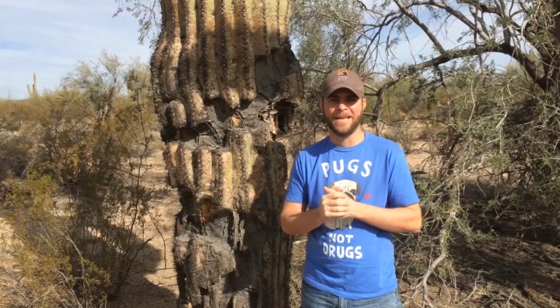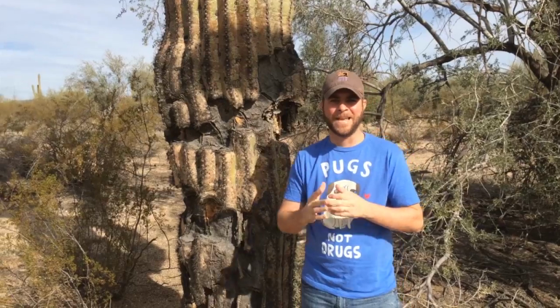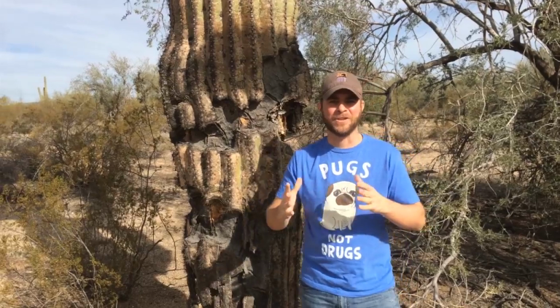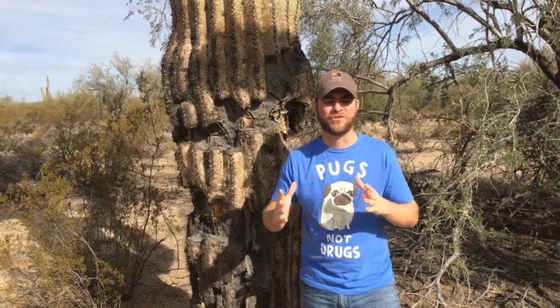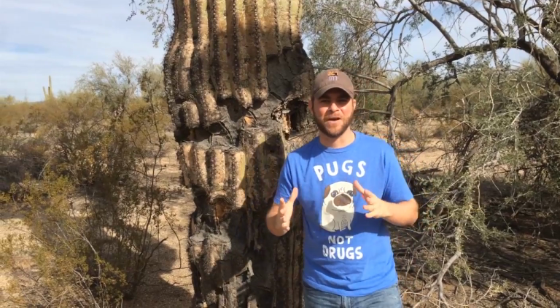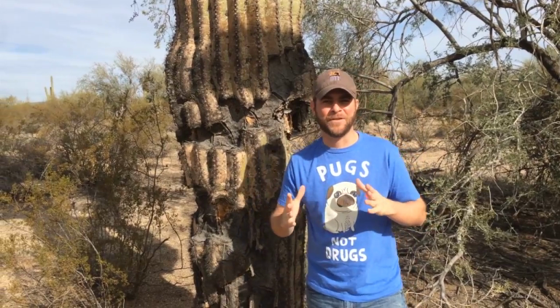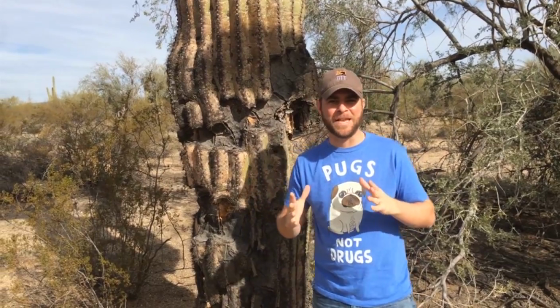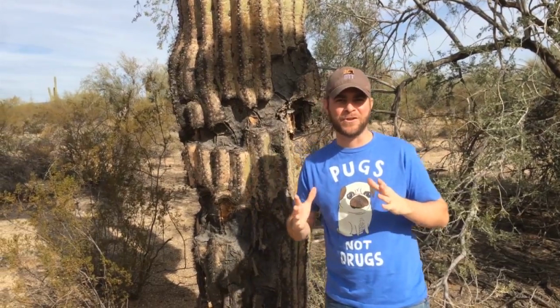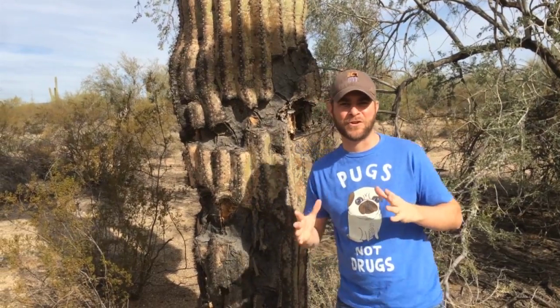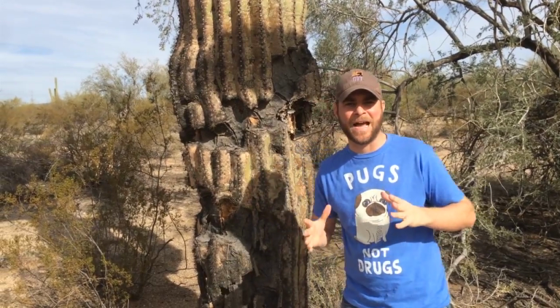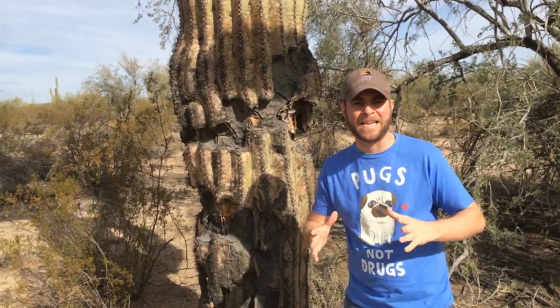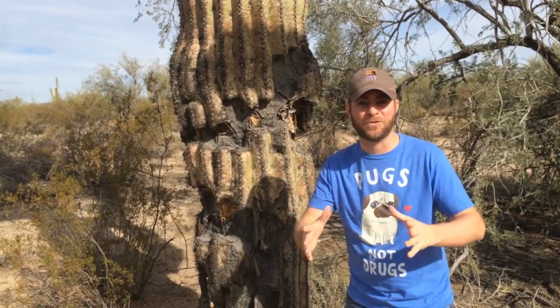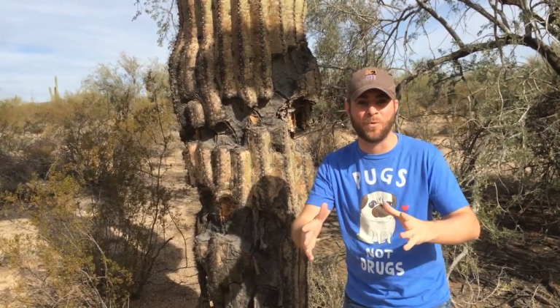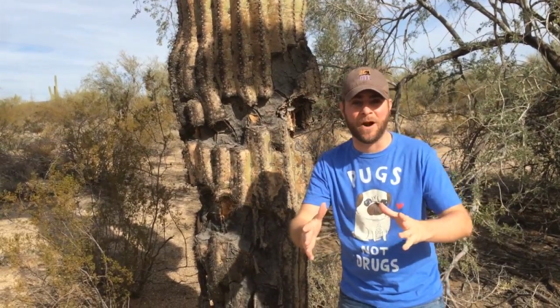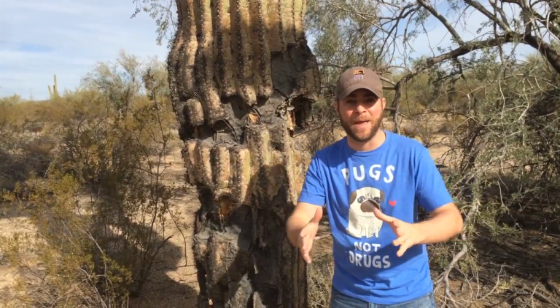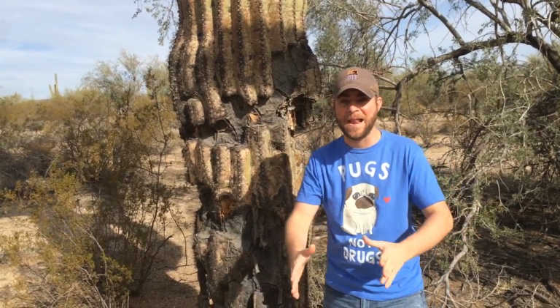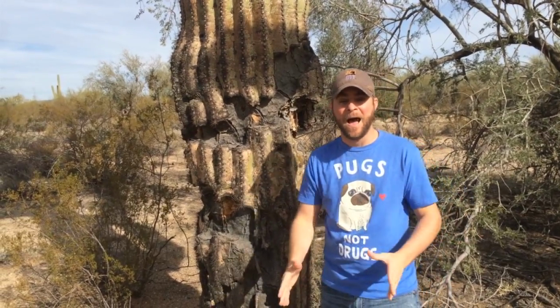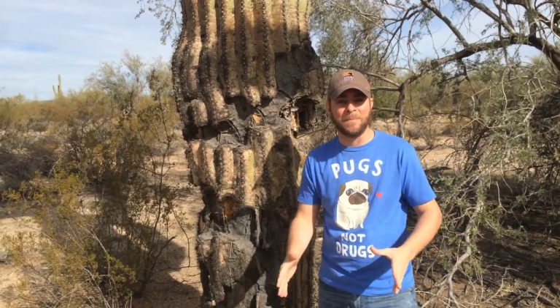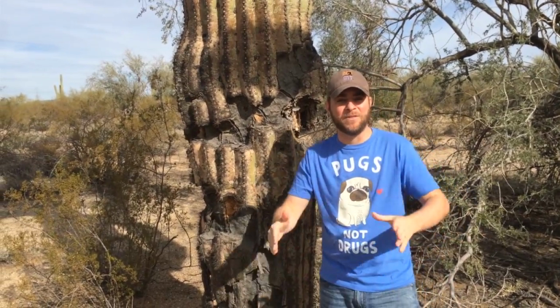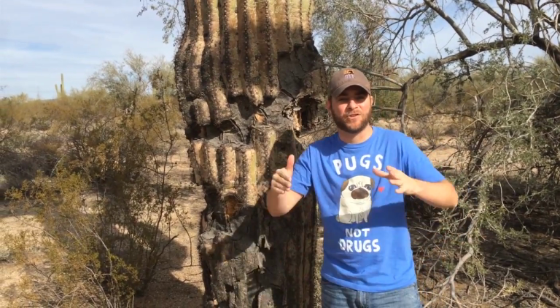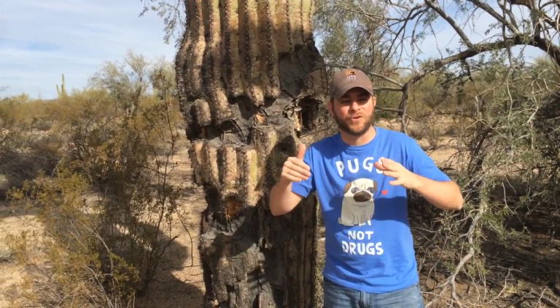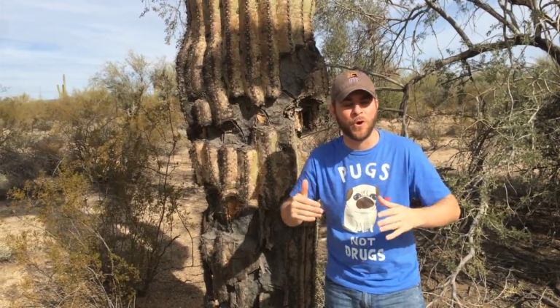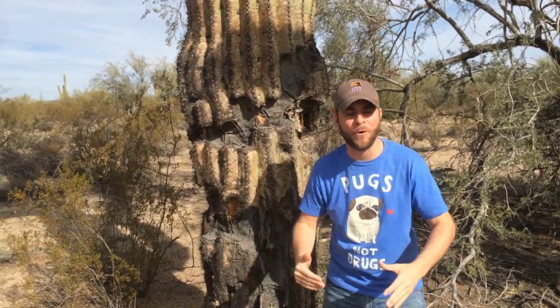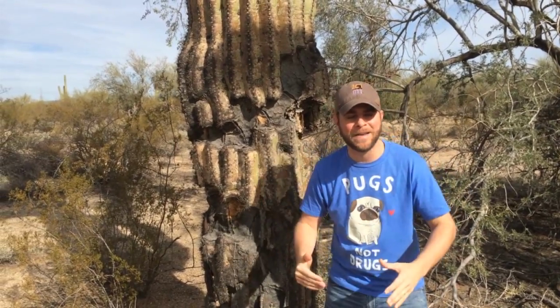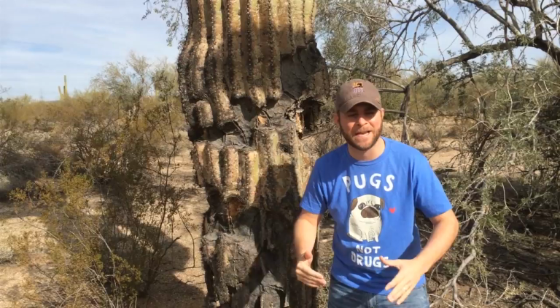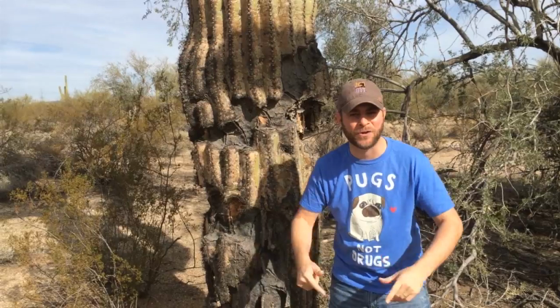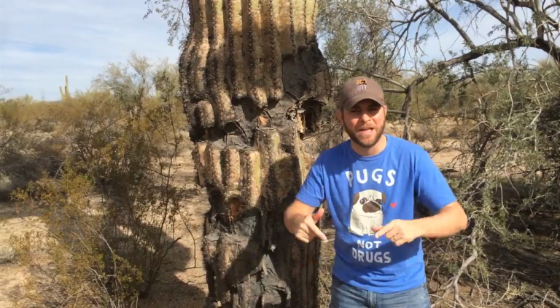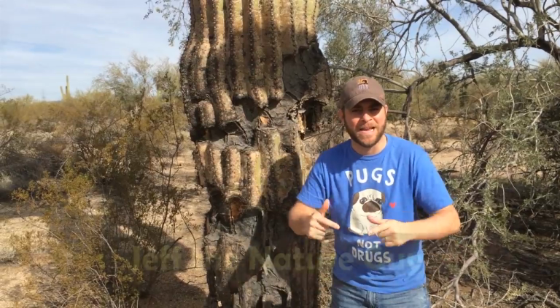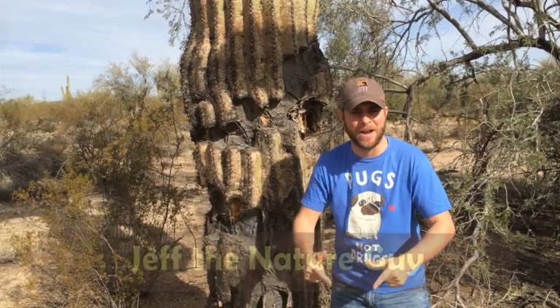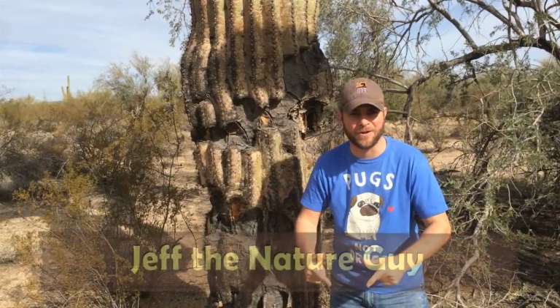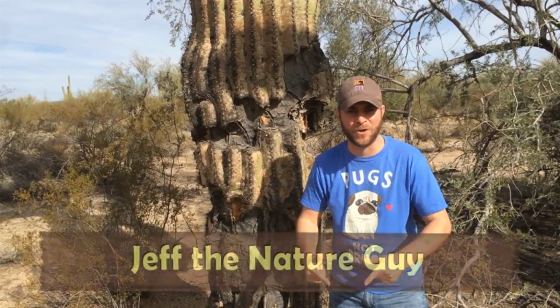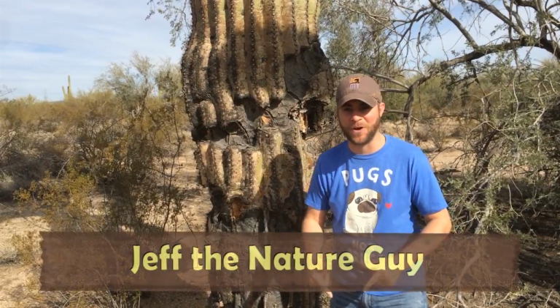Hey guys, Jeff the Nature Guy. Guess where I'm at? I'm in the Sonoran Desert in Arizona.